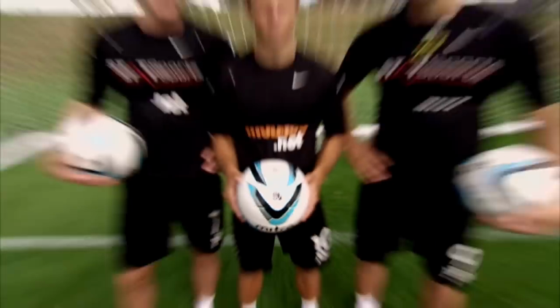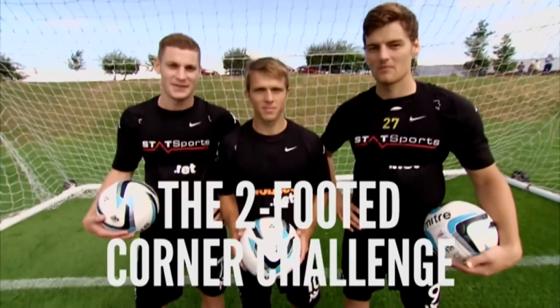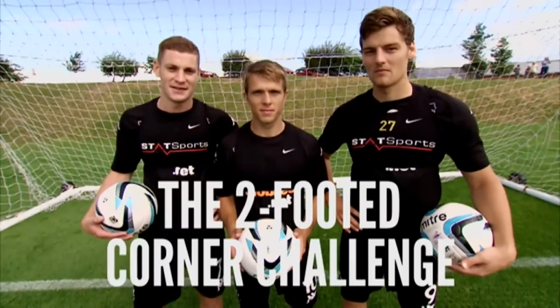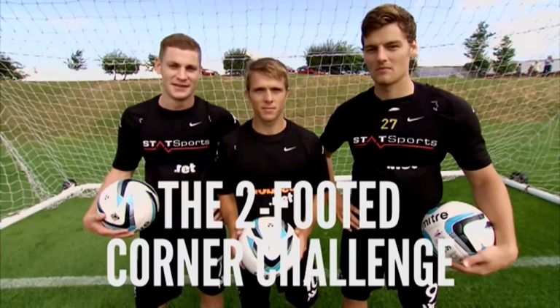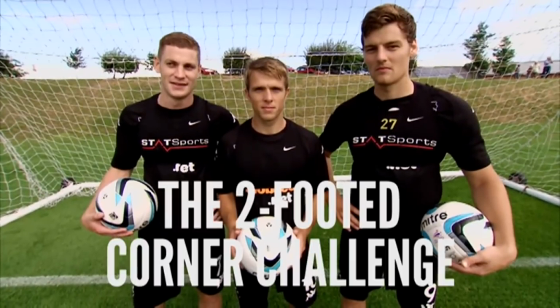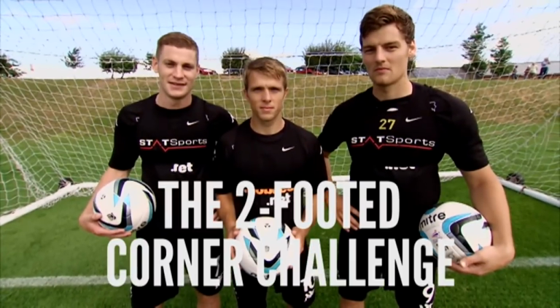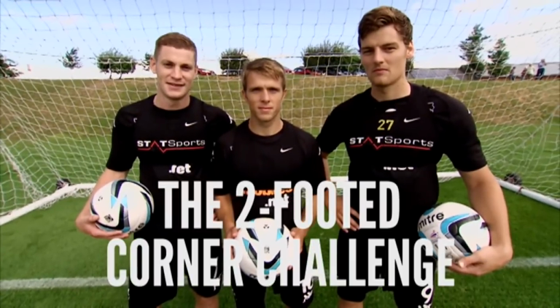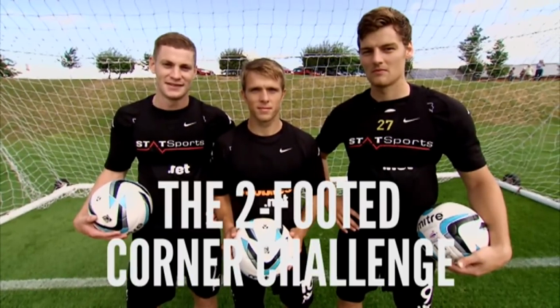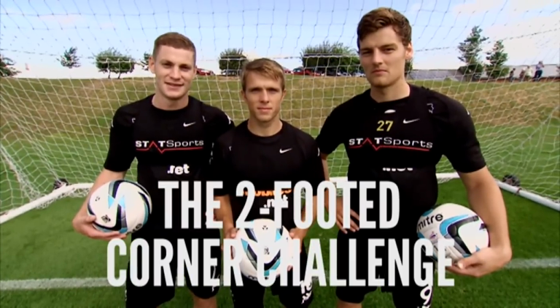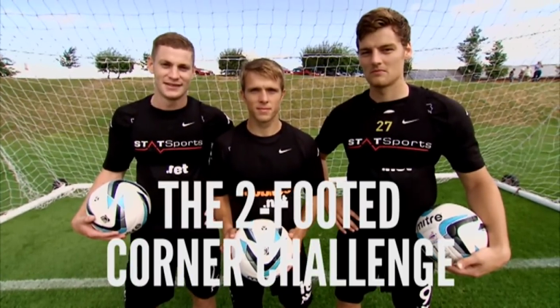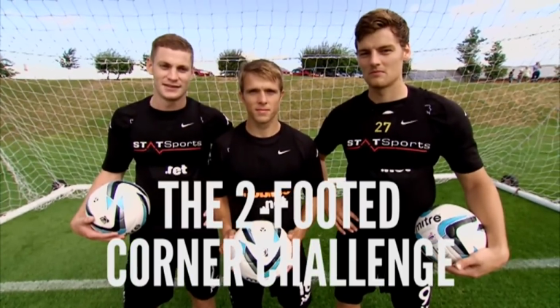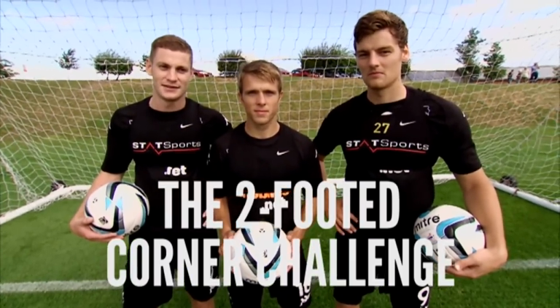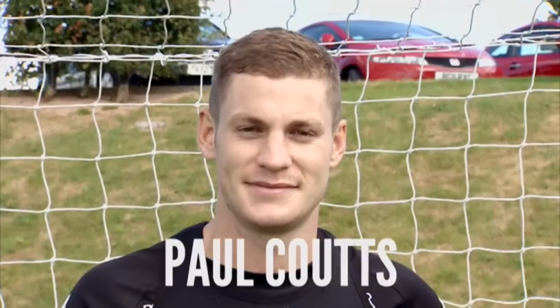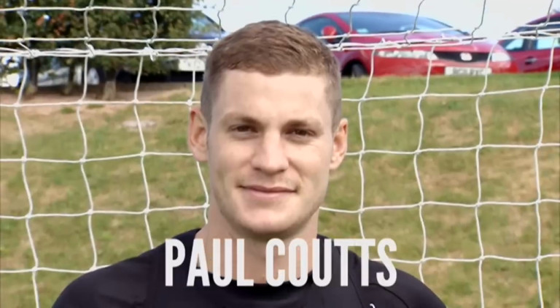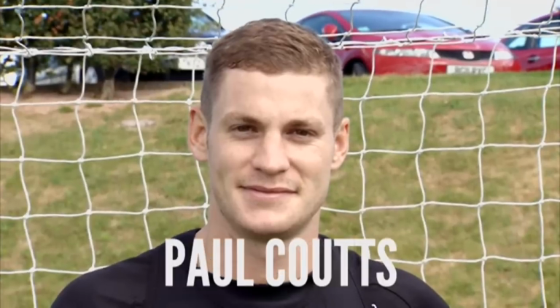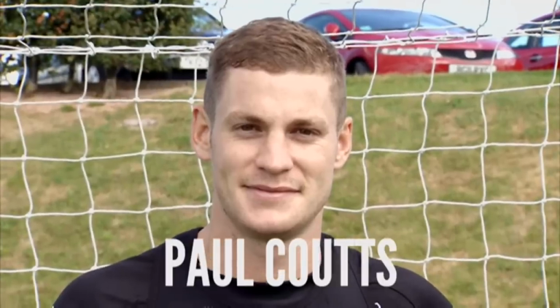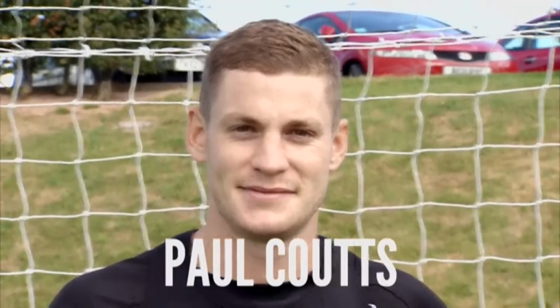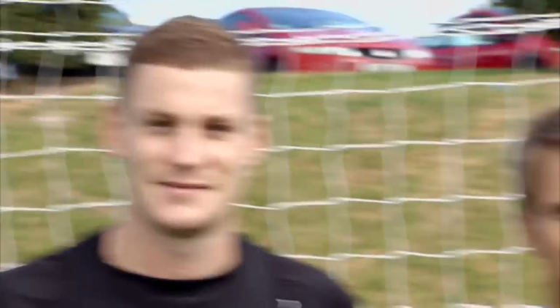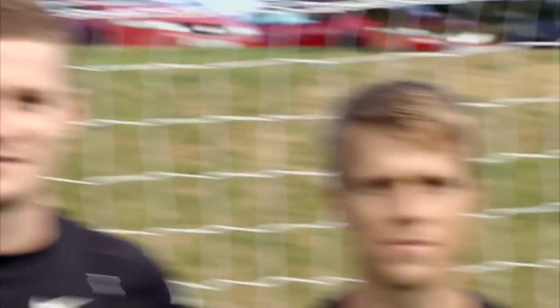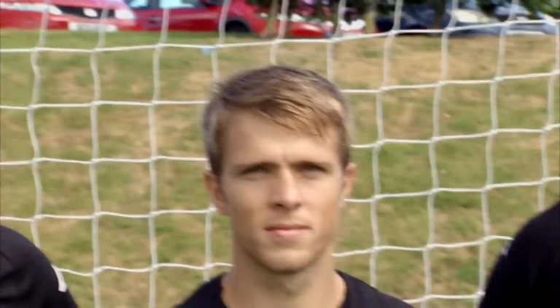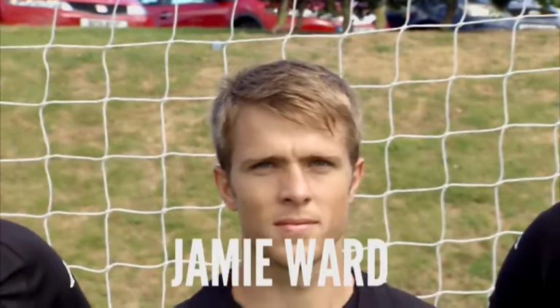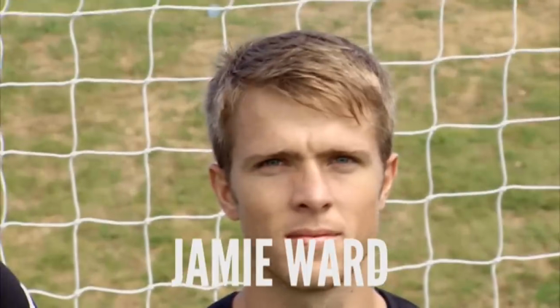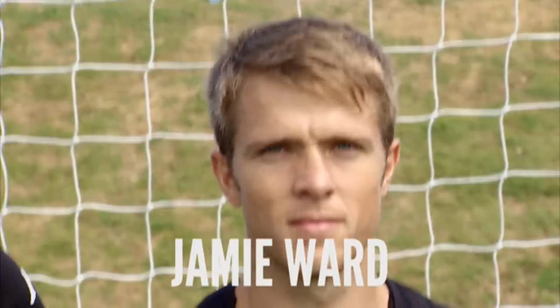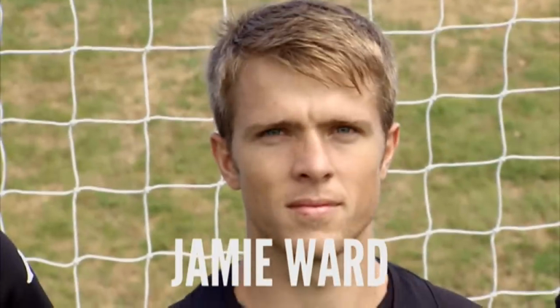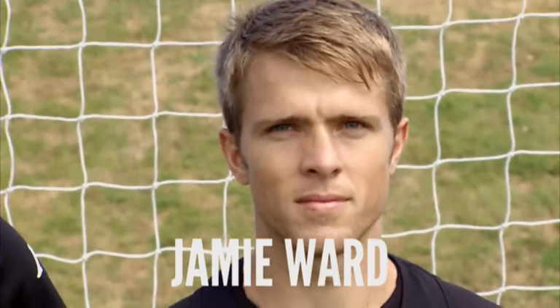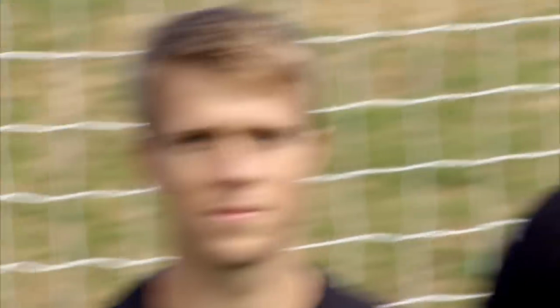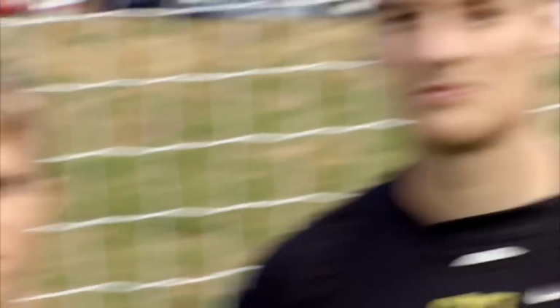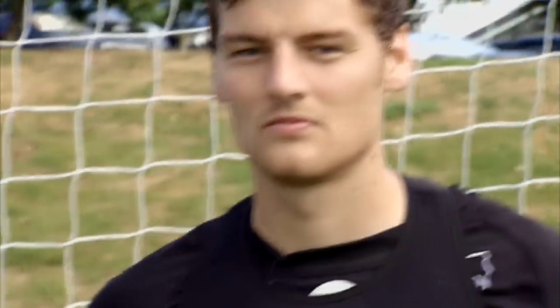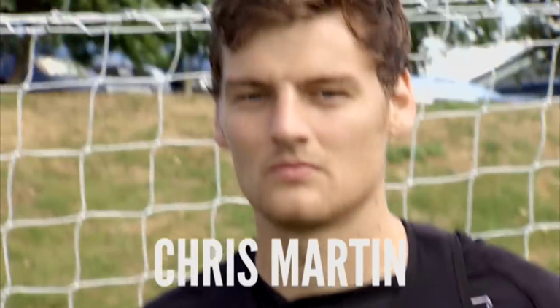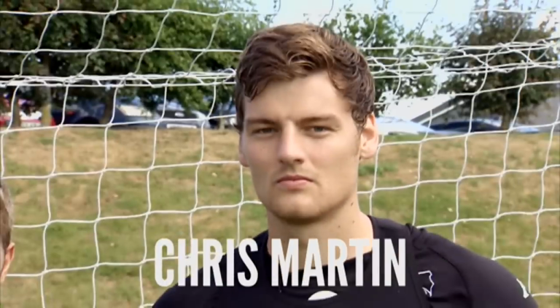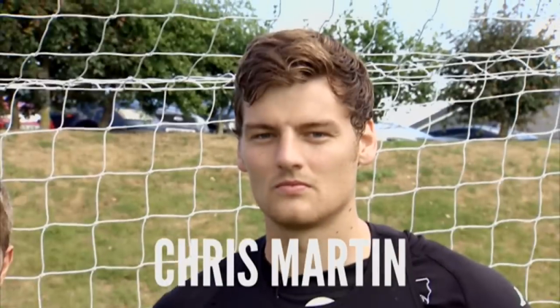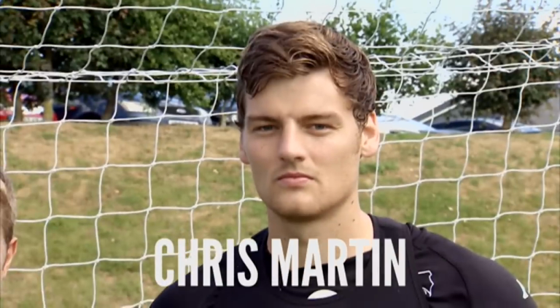Taking on the two-footed corner challenge this week are Derby County's Paul Coutts, Jamie Ward and Chris Martin.